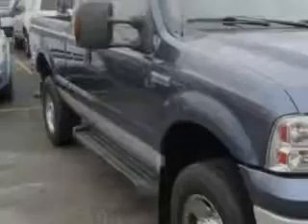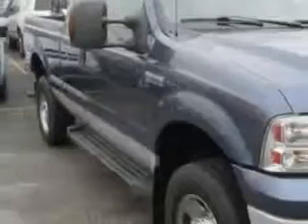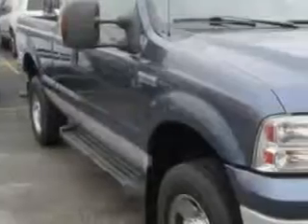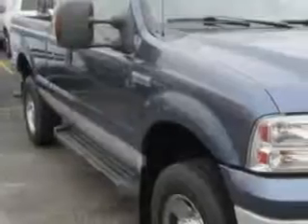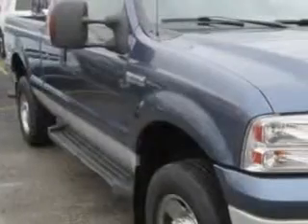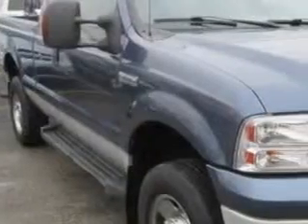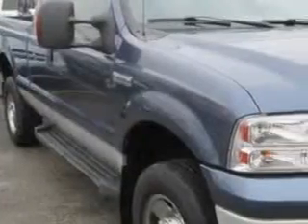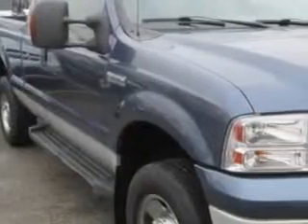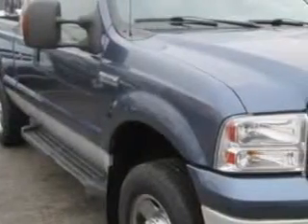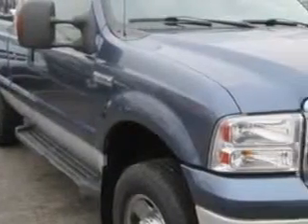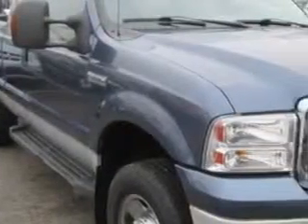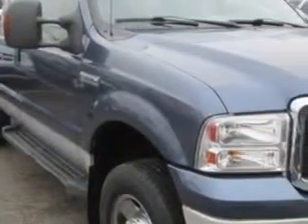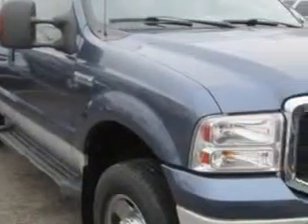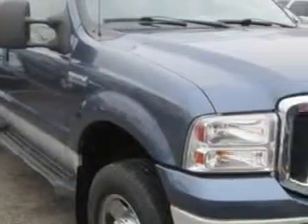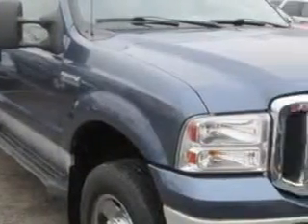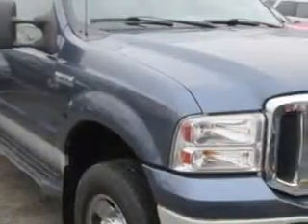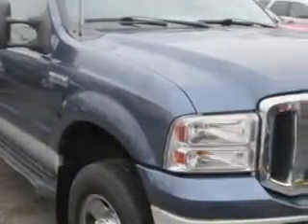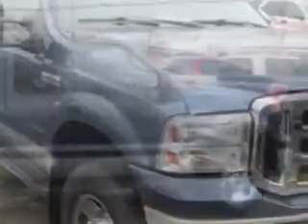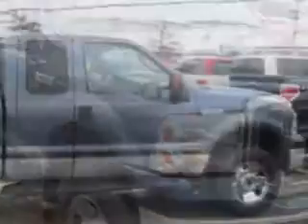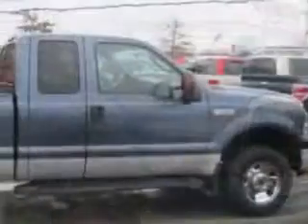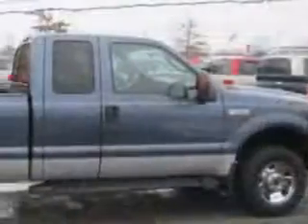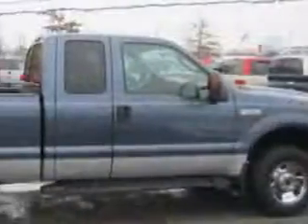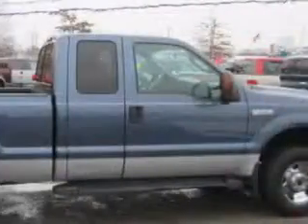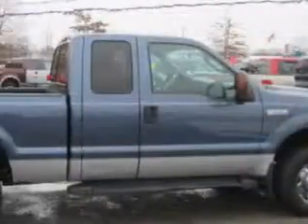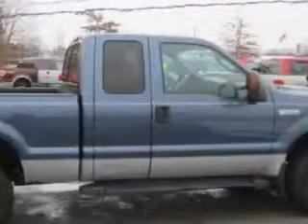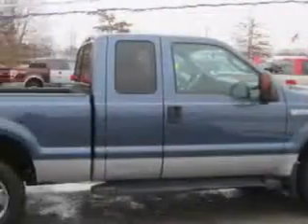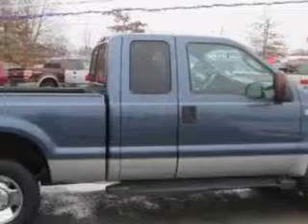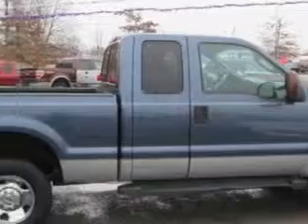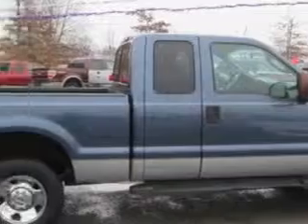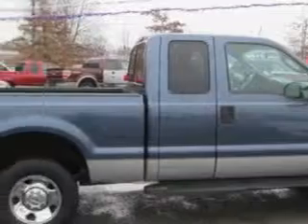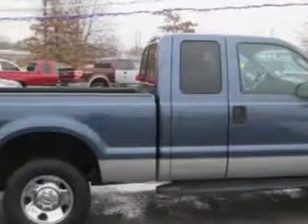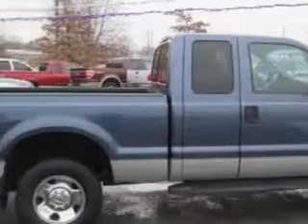Jay Wilderman Autoplex New and Used knows you want more in a car. You have a purpose for your vehicle.